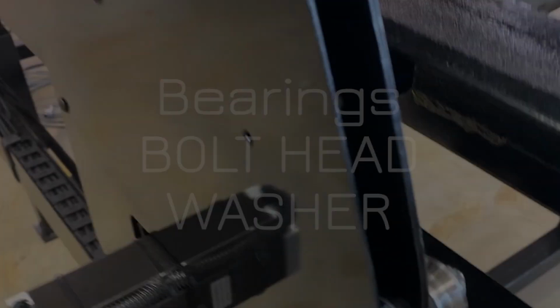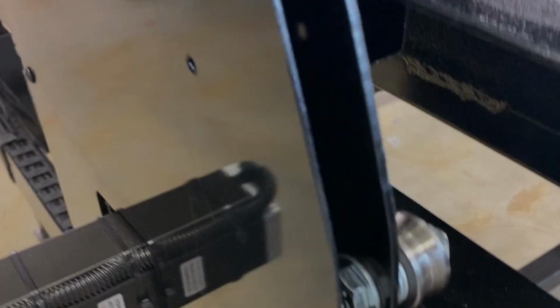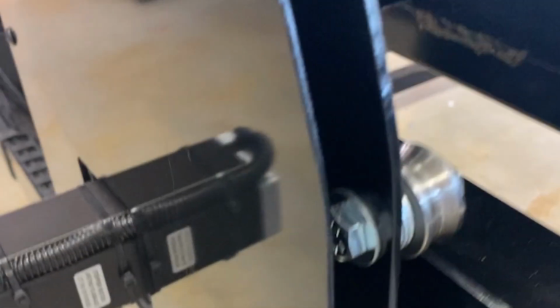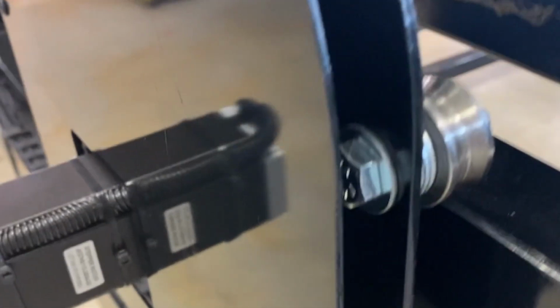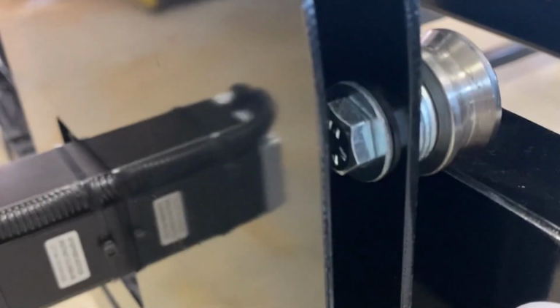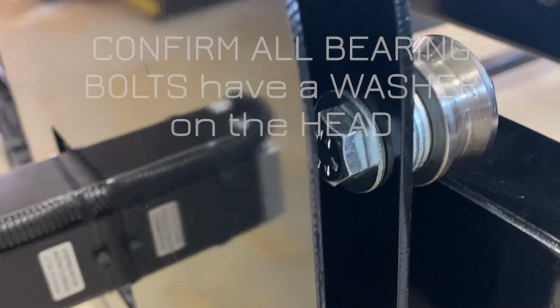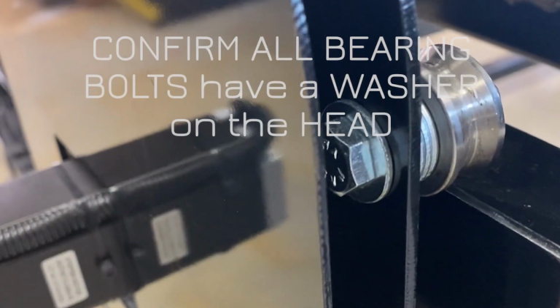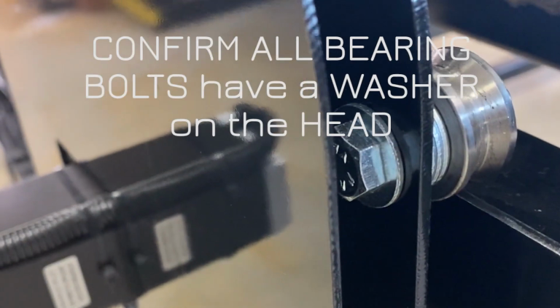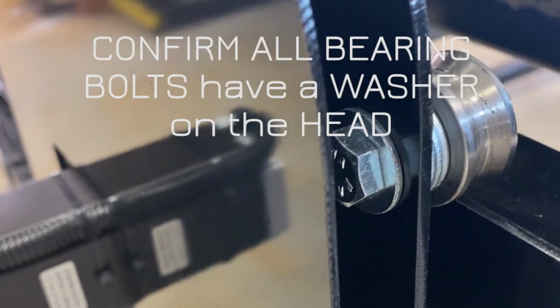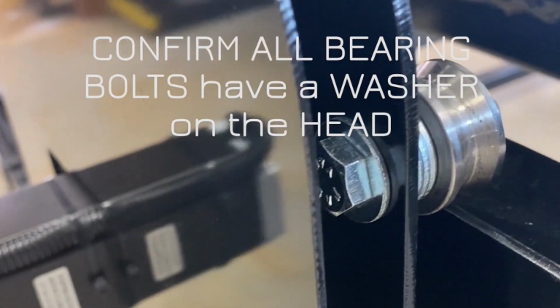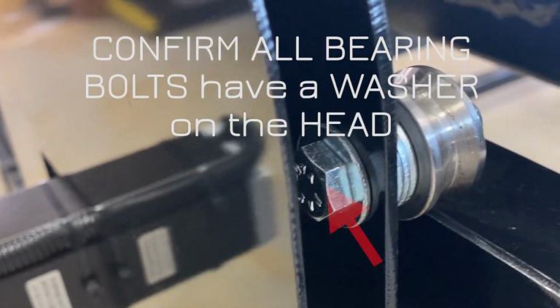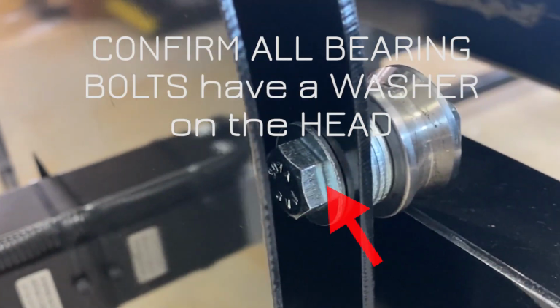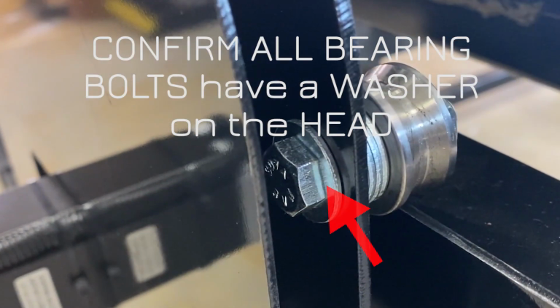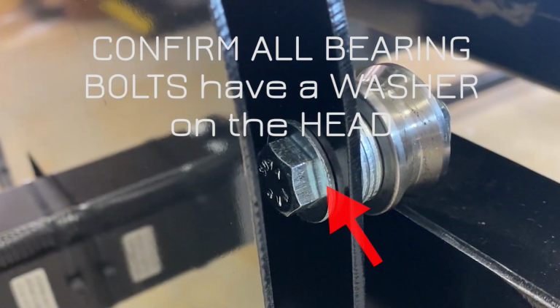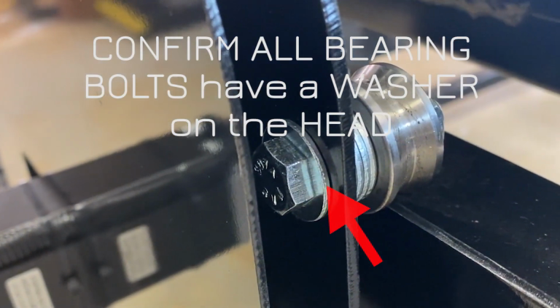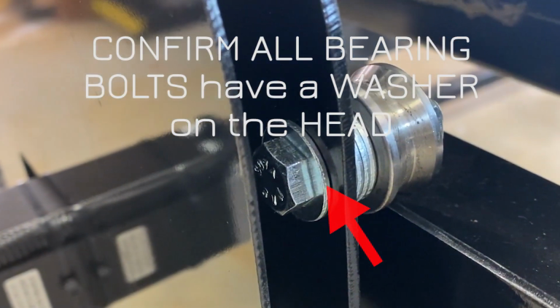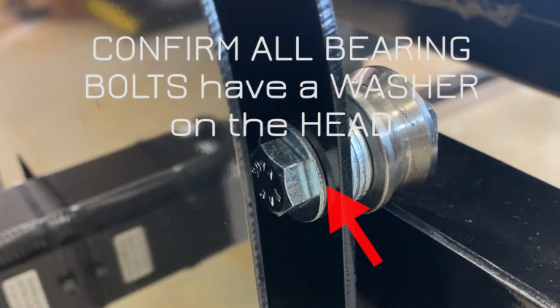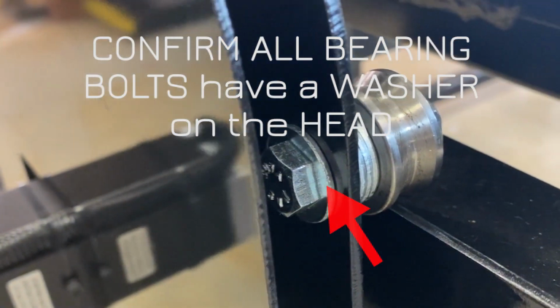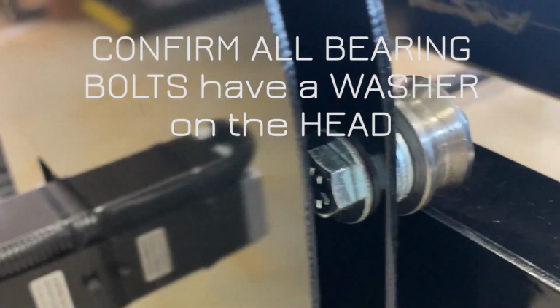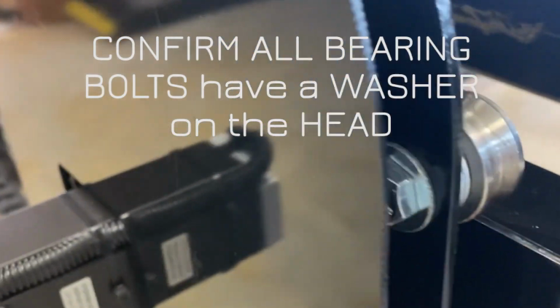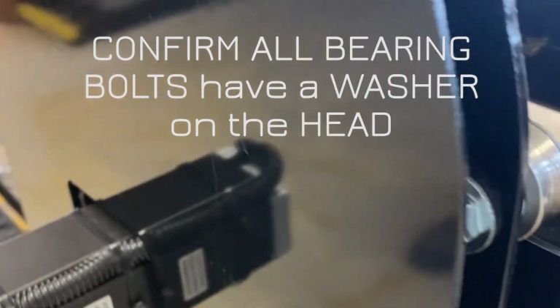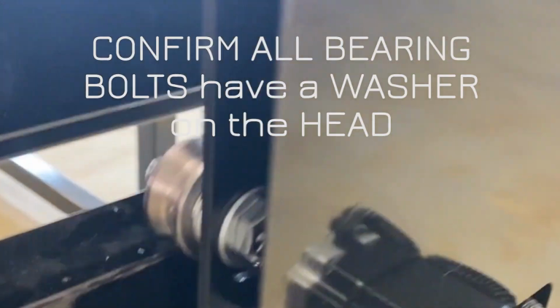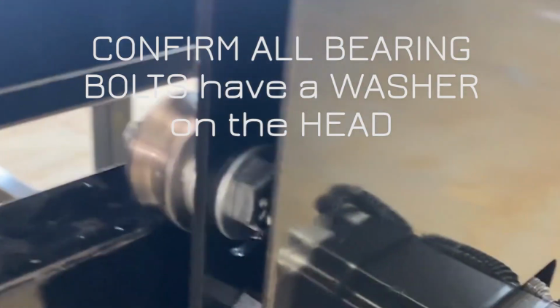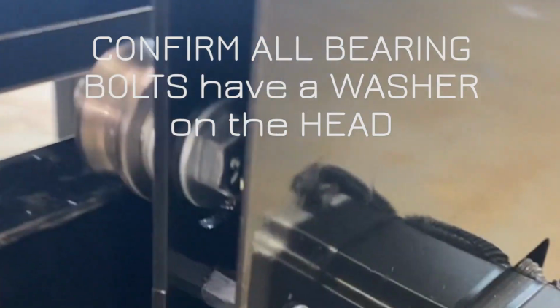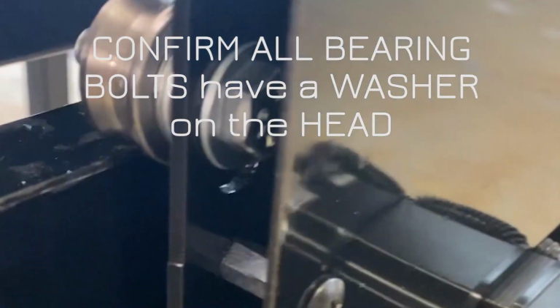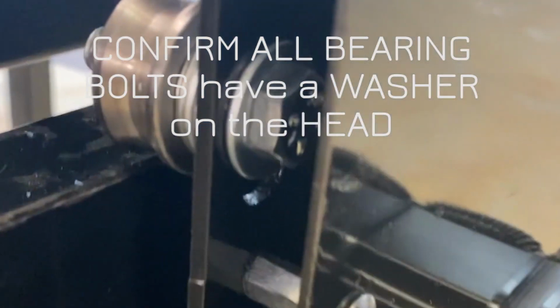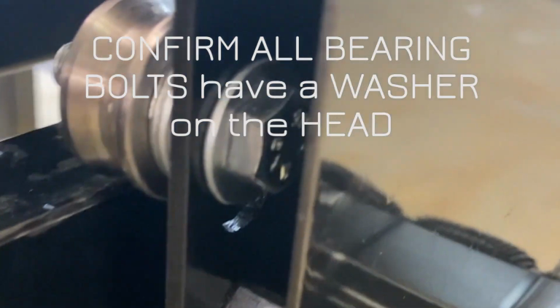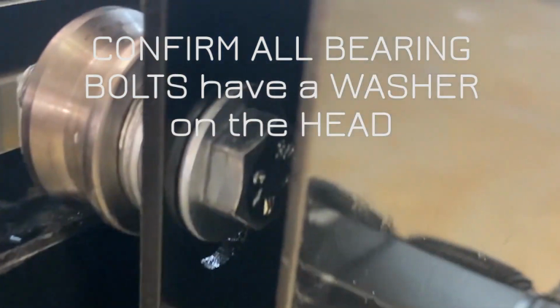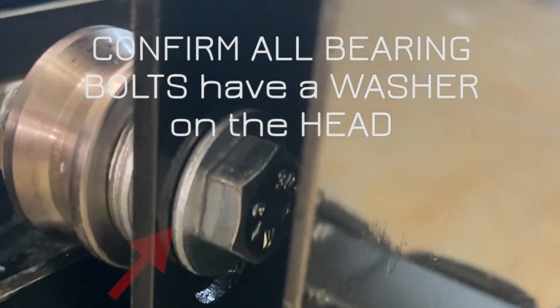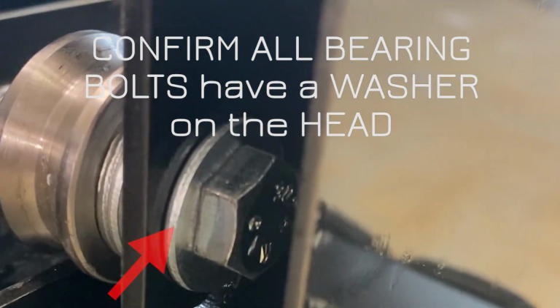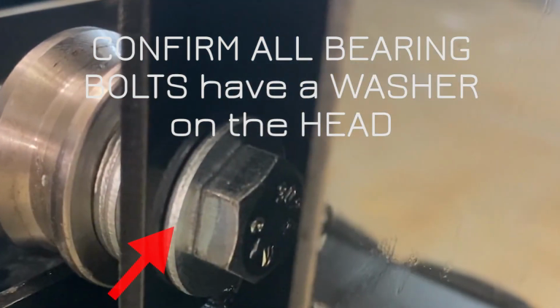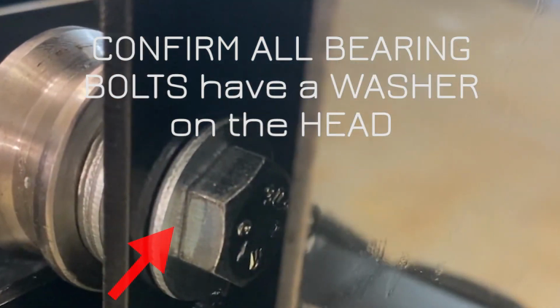First thing you're going to check is to make sure that you have a washer on the head bolt side of the bearing bolts.